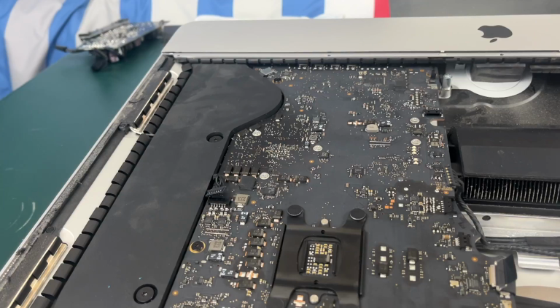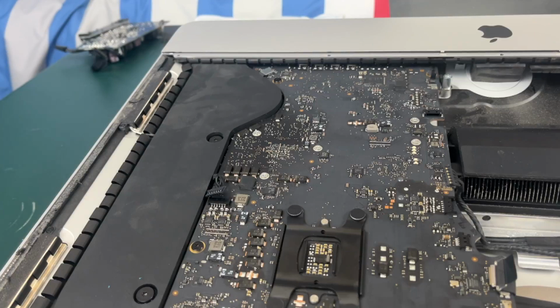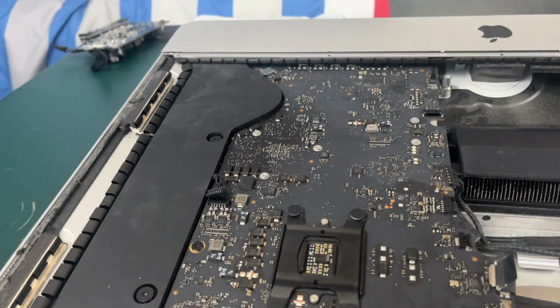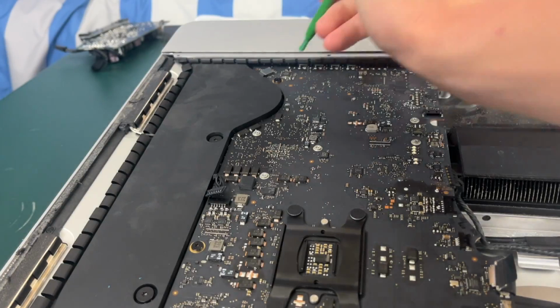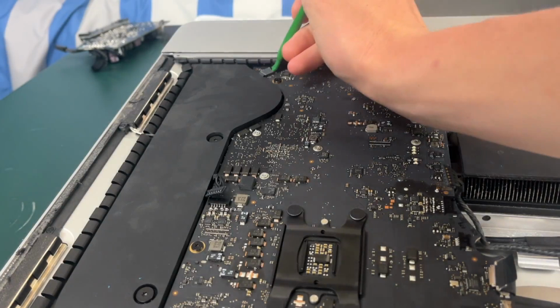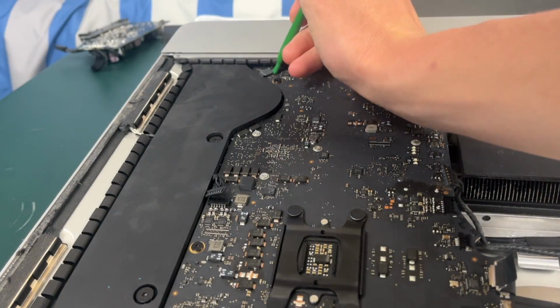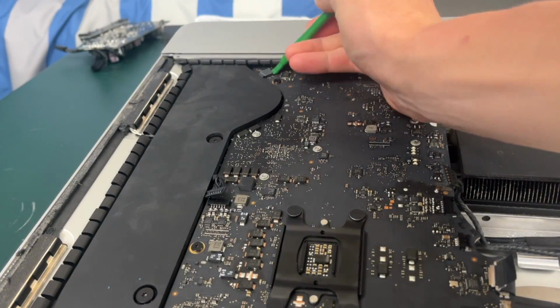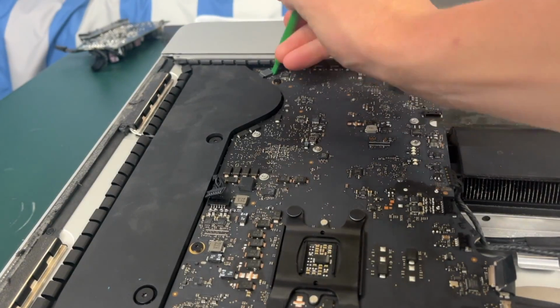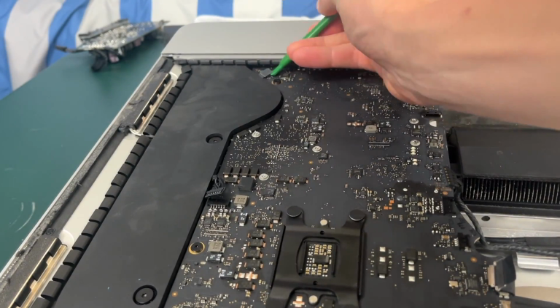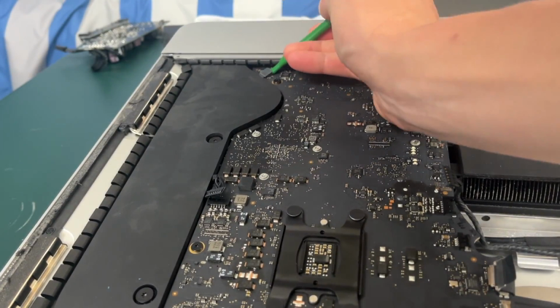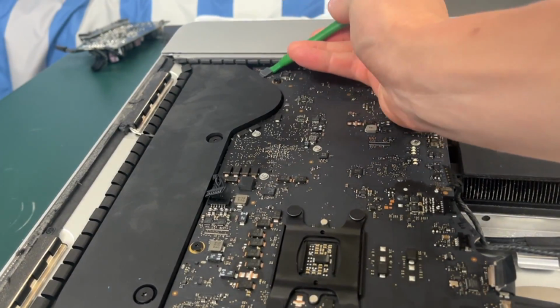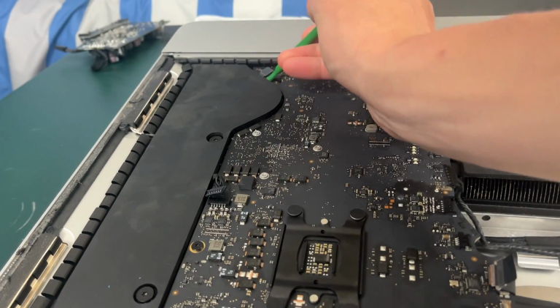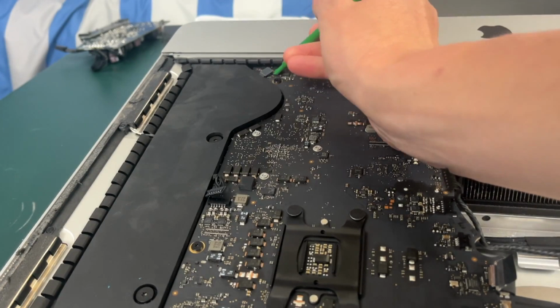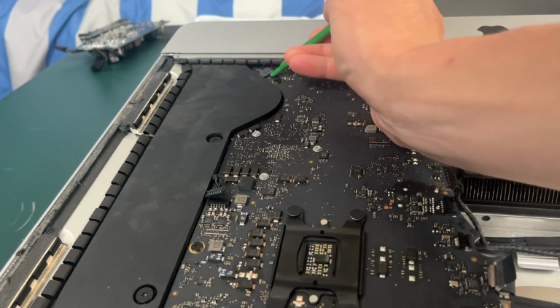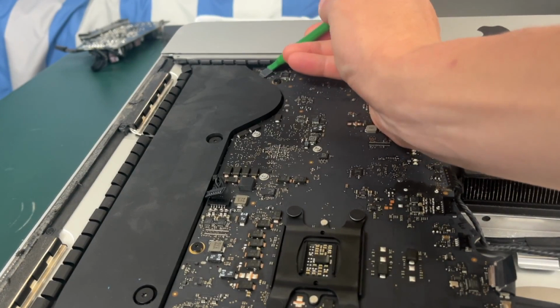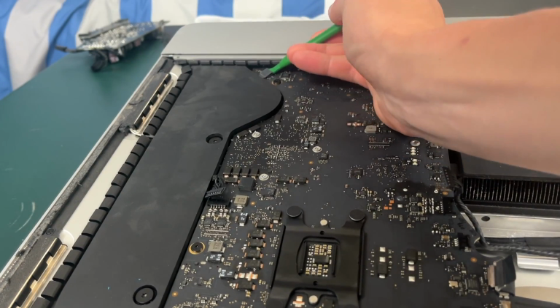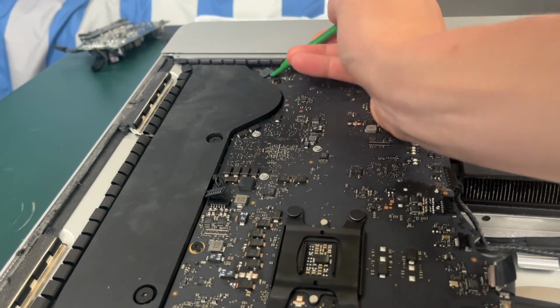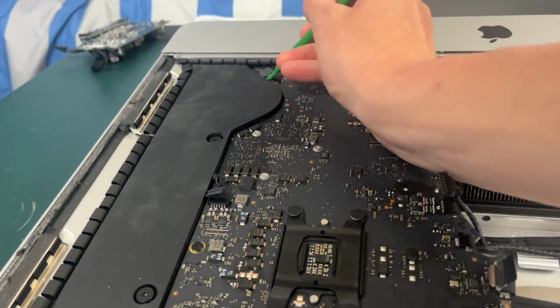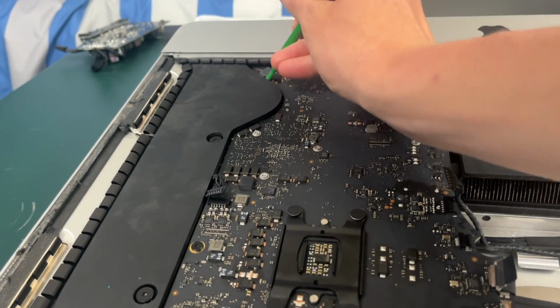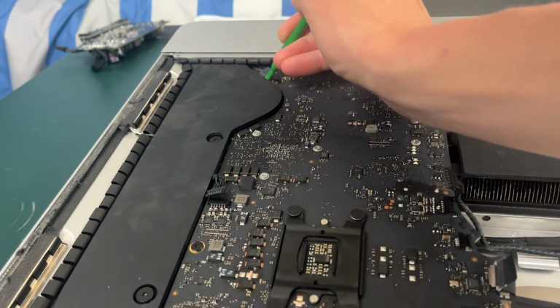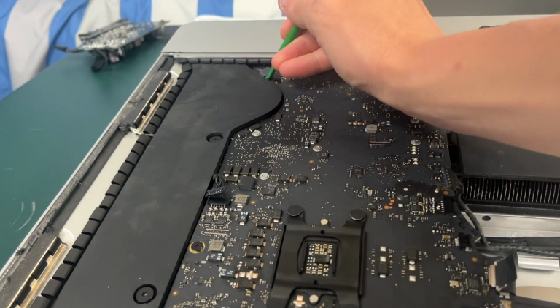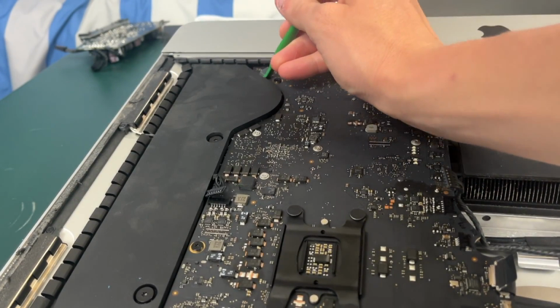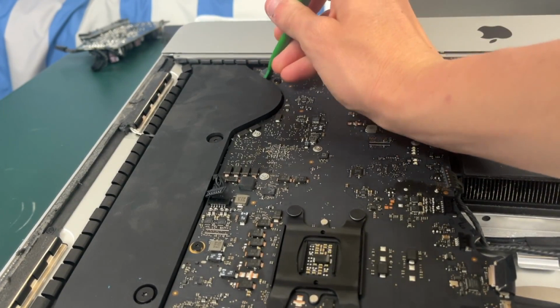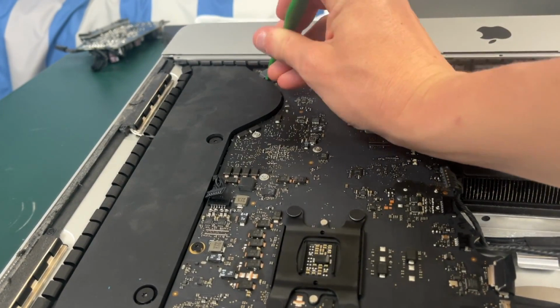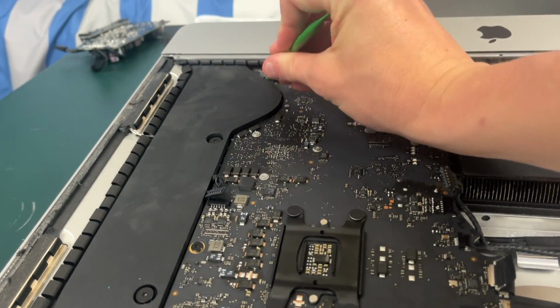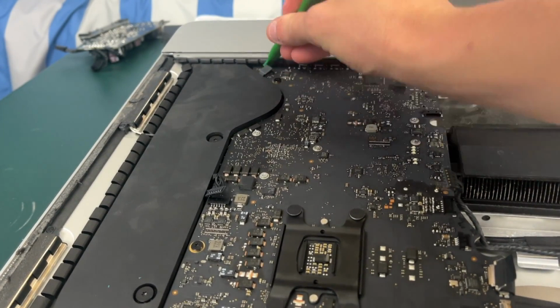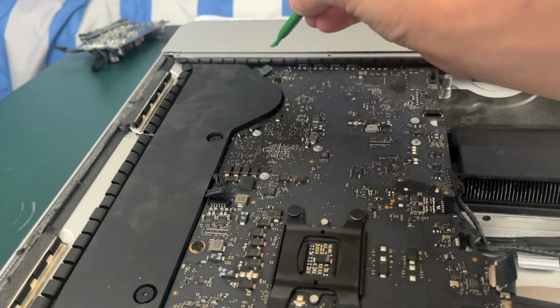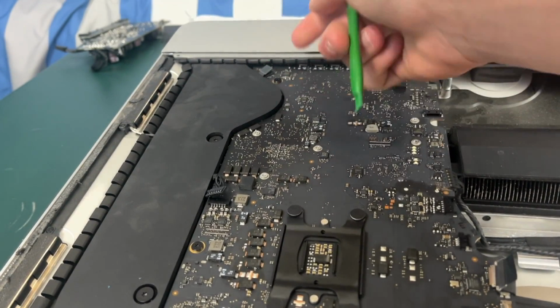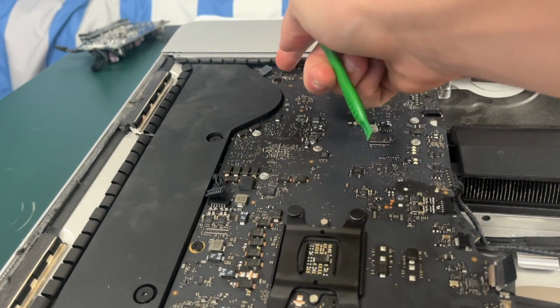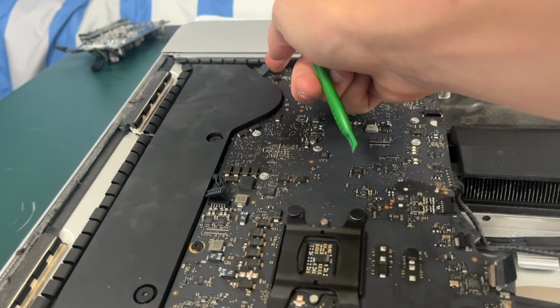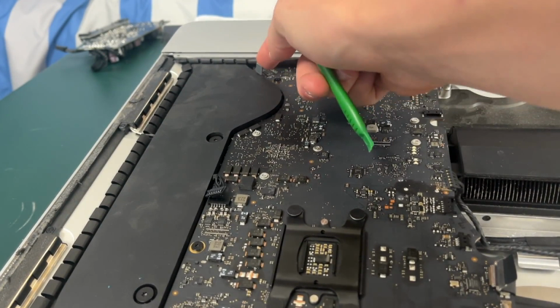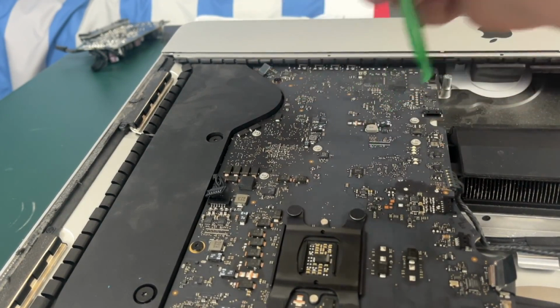Towards the bottom of your iMac we have the headphone jack connector that we are just going to pry up with a pry tool.